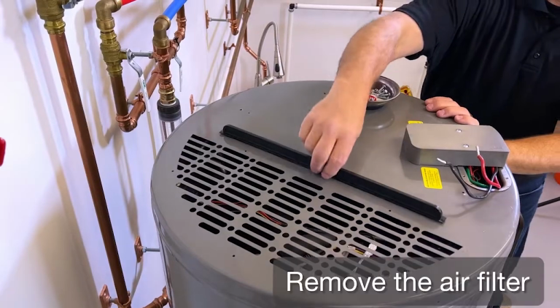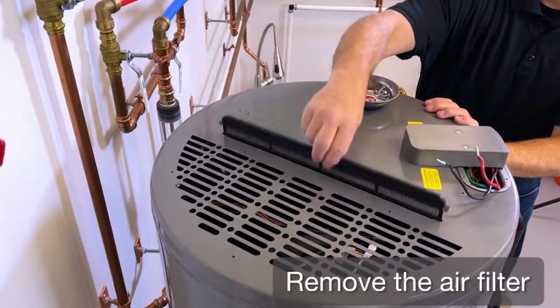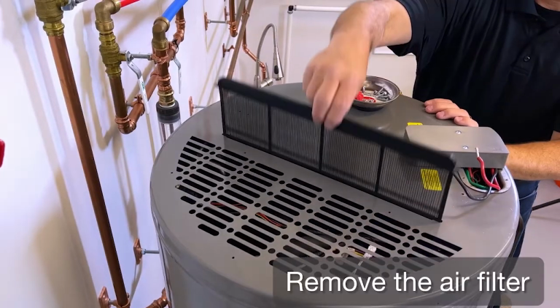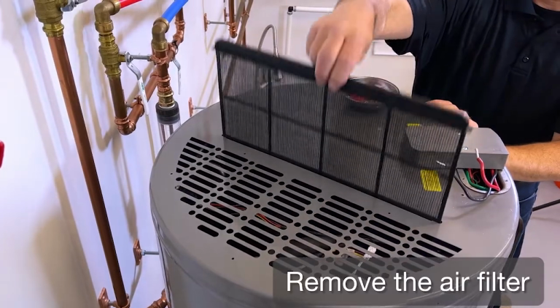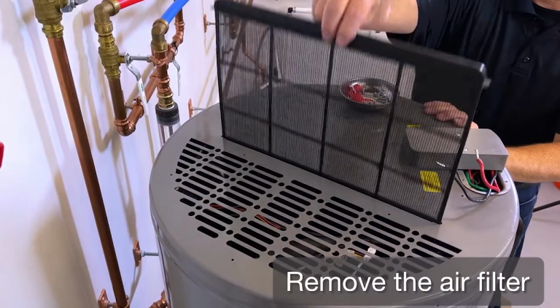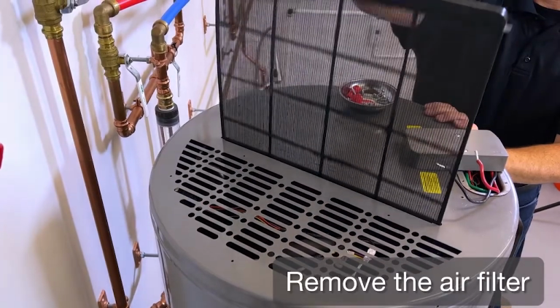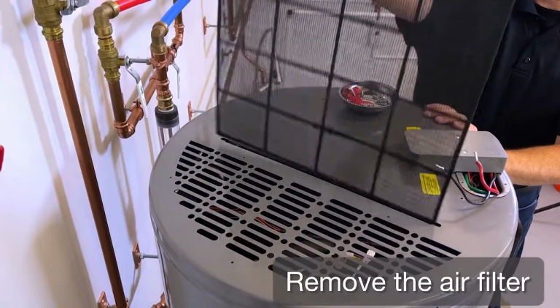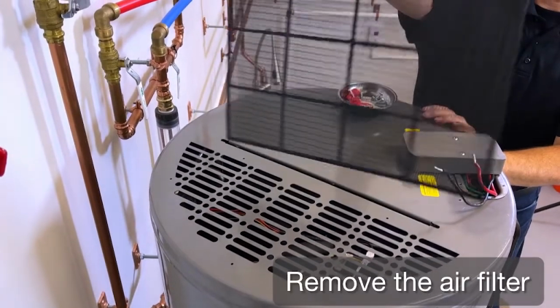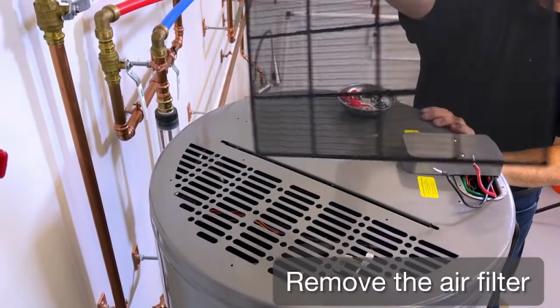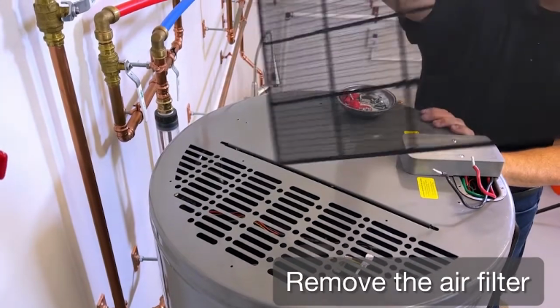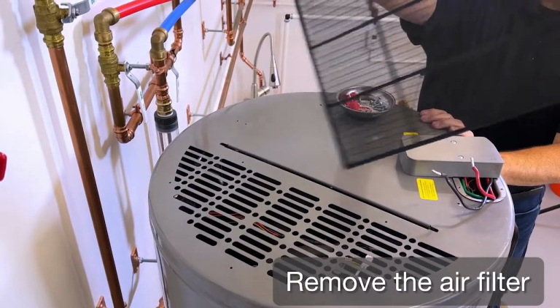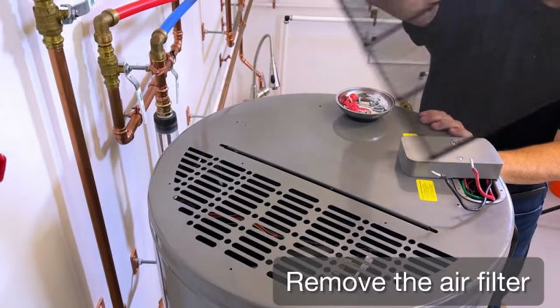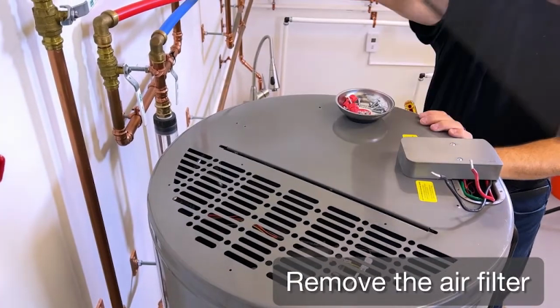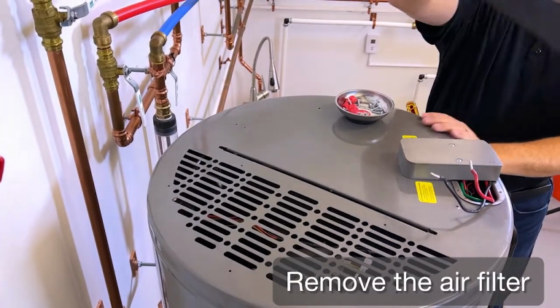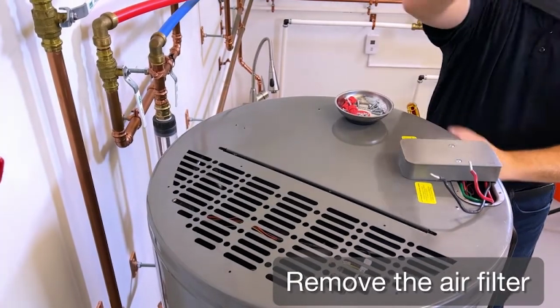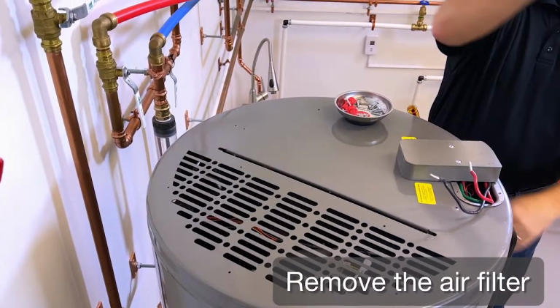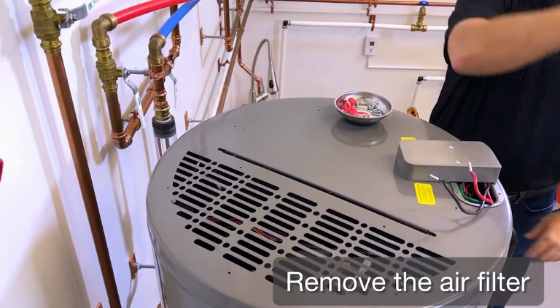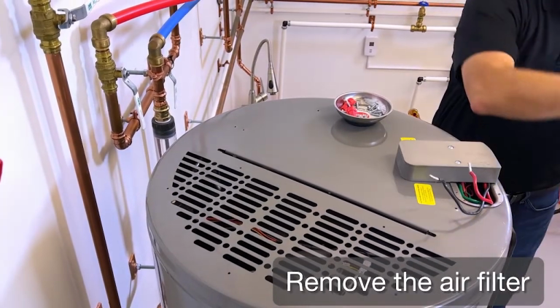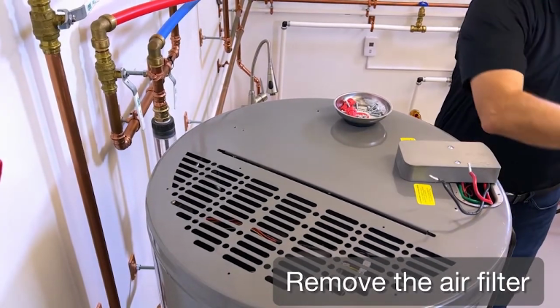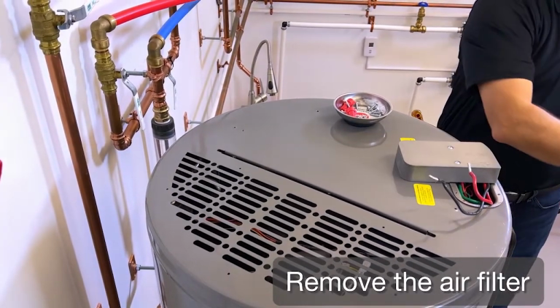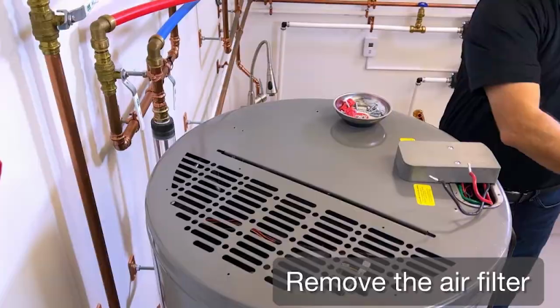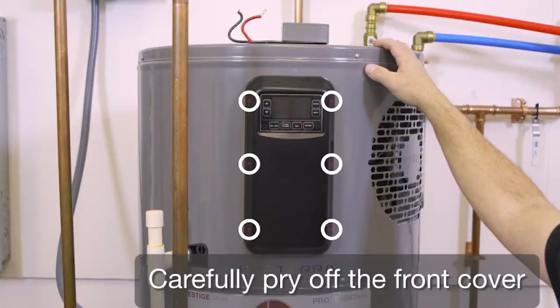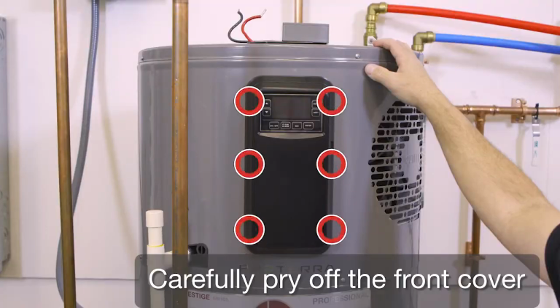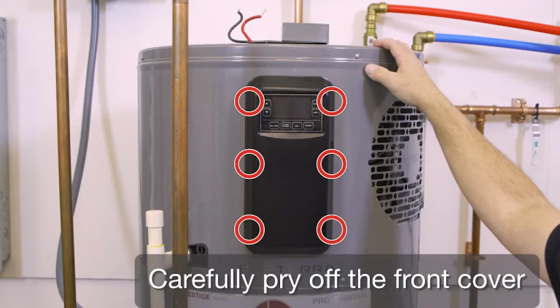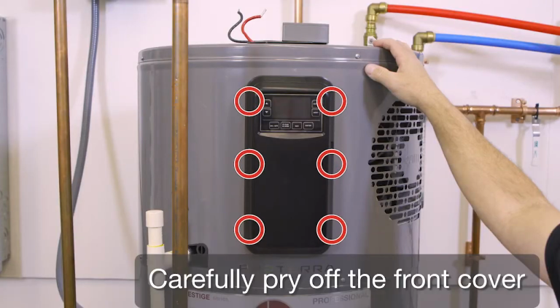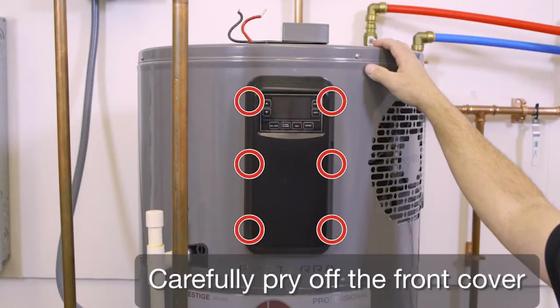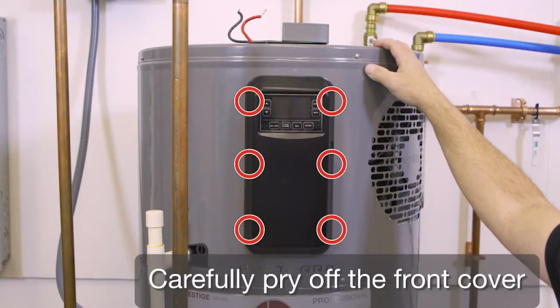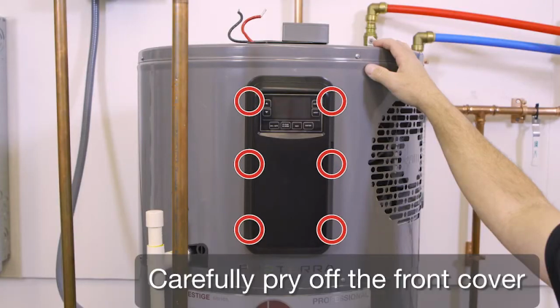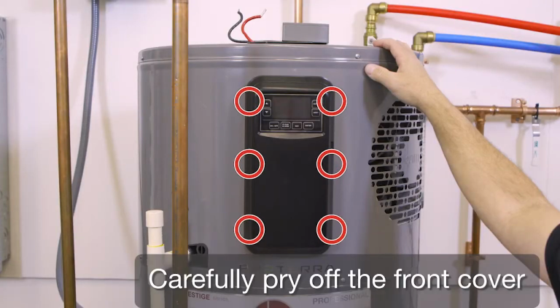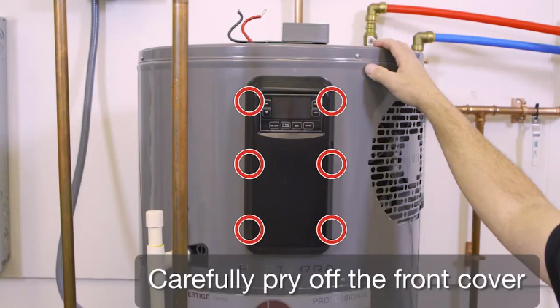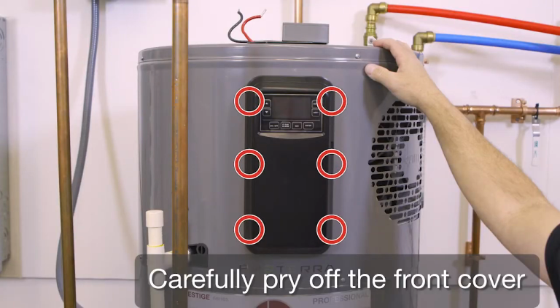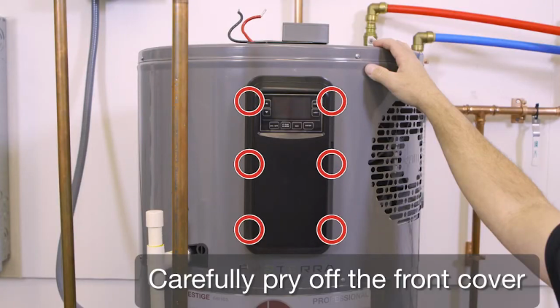Remove the air filter. Carefully pry off the front cover.